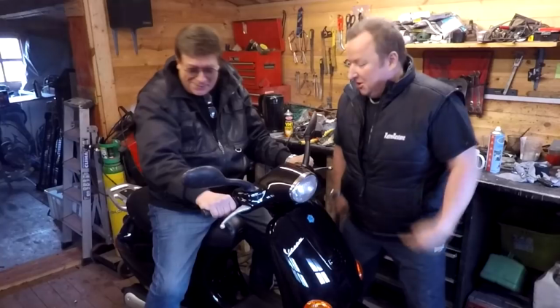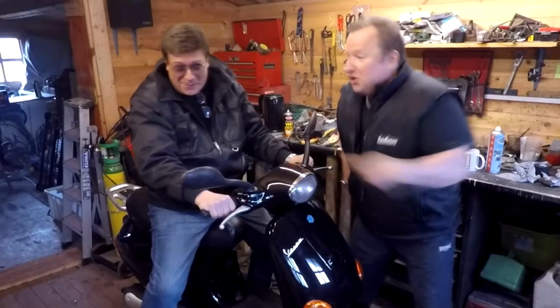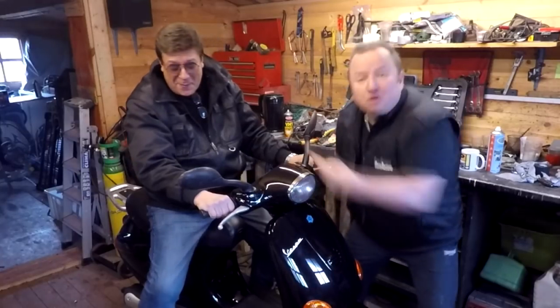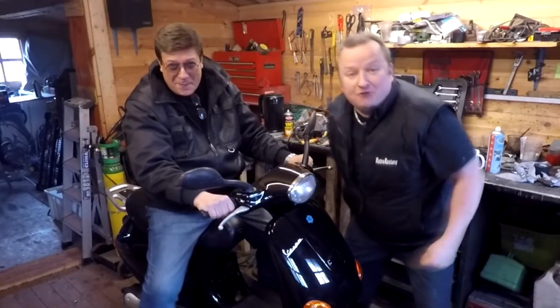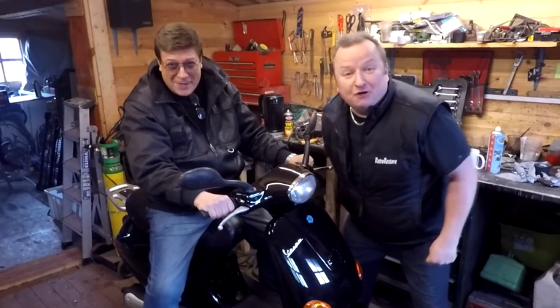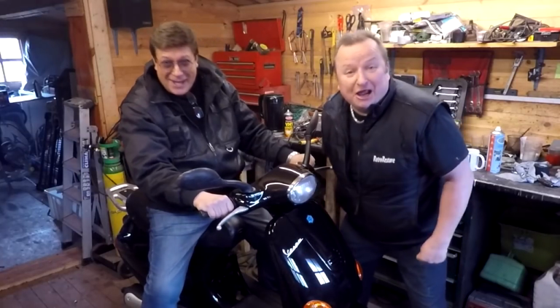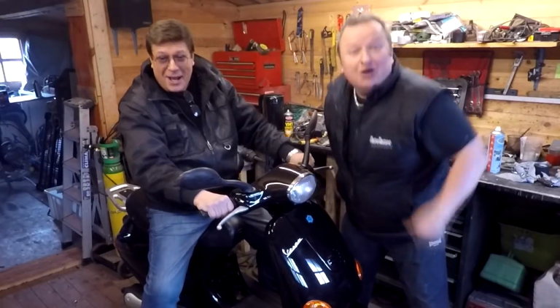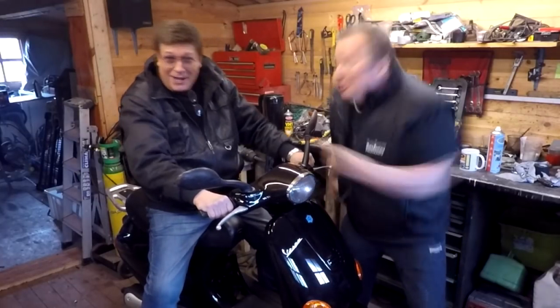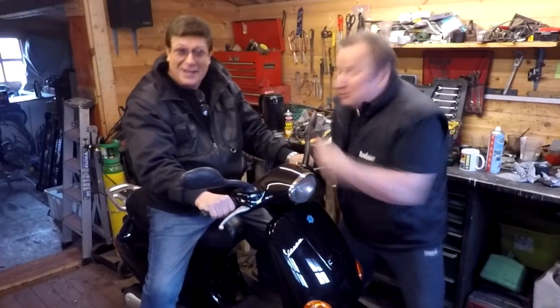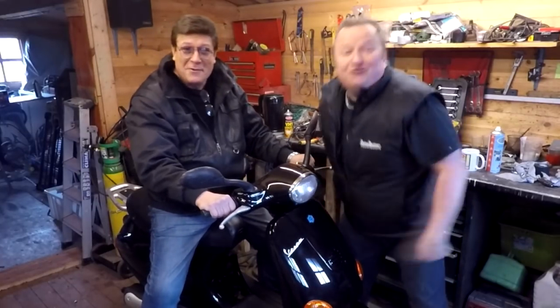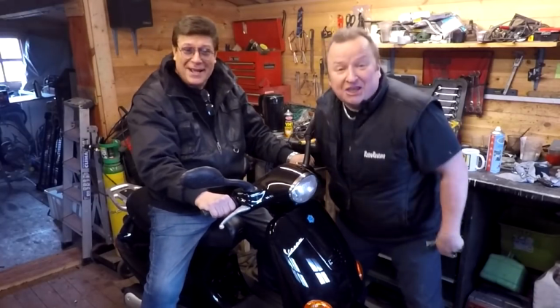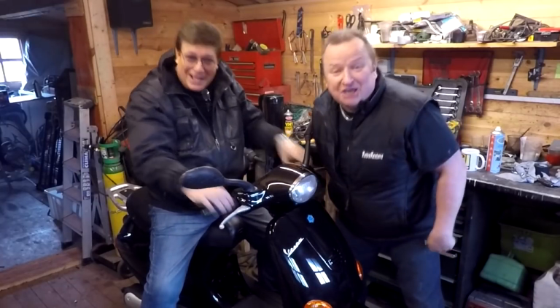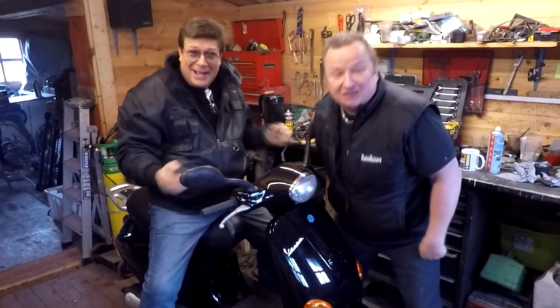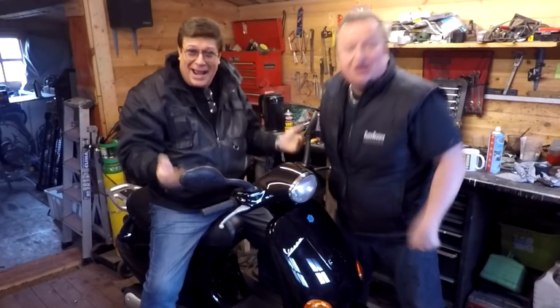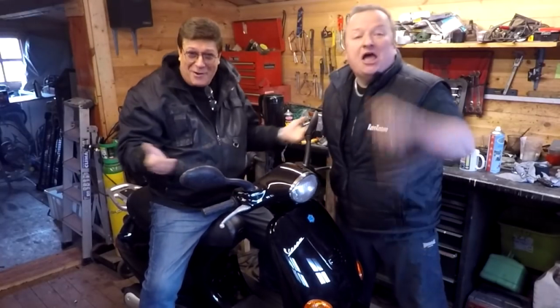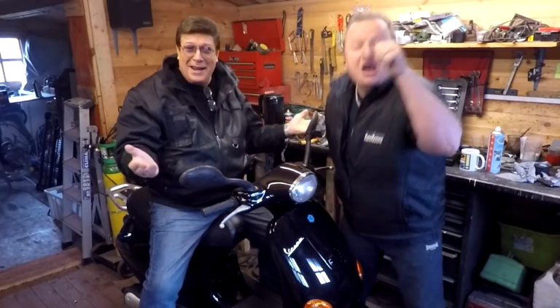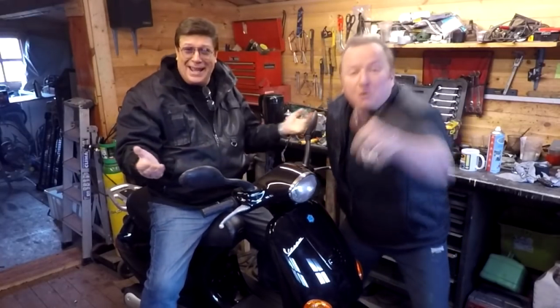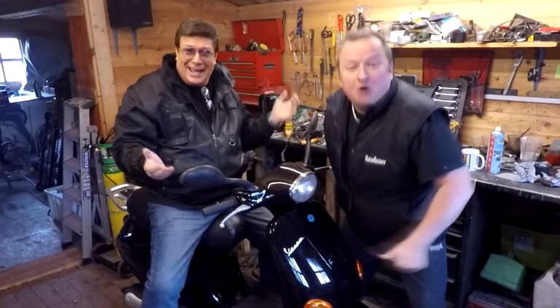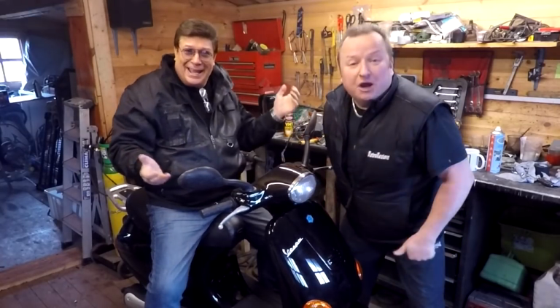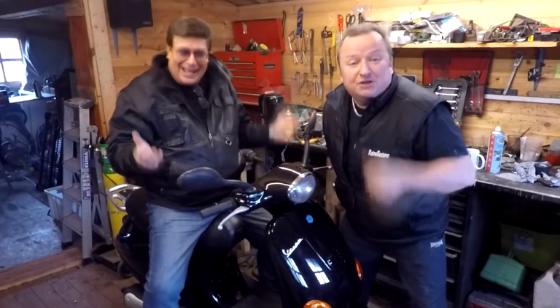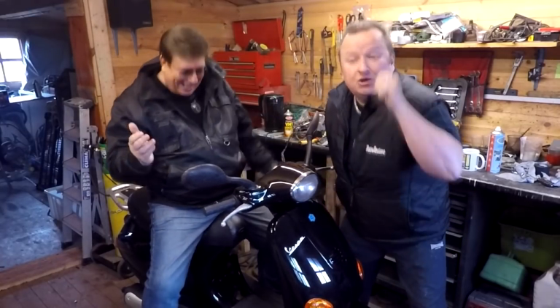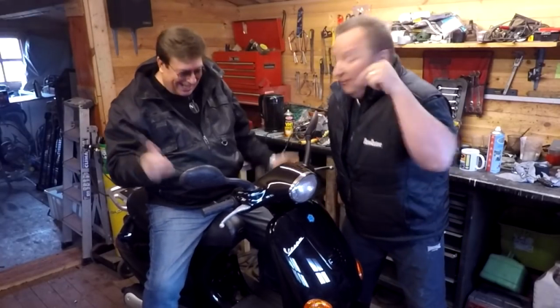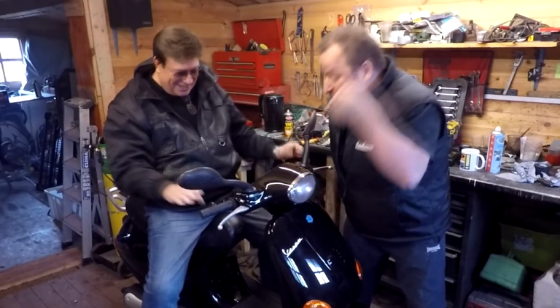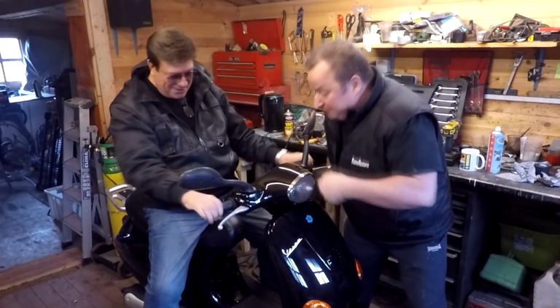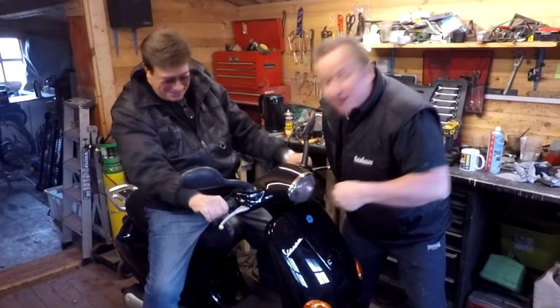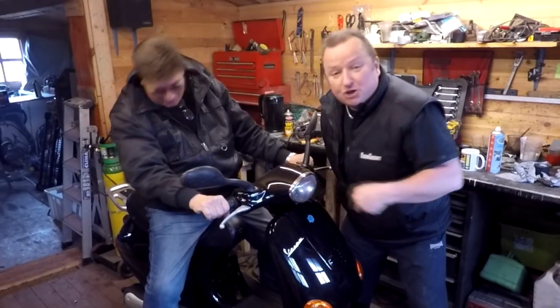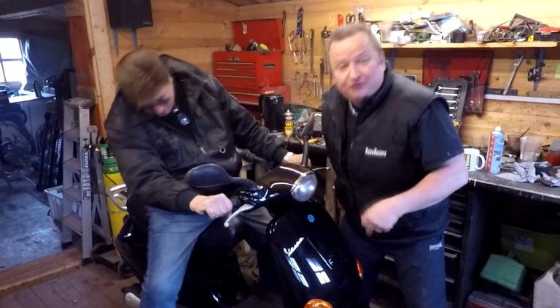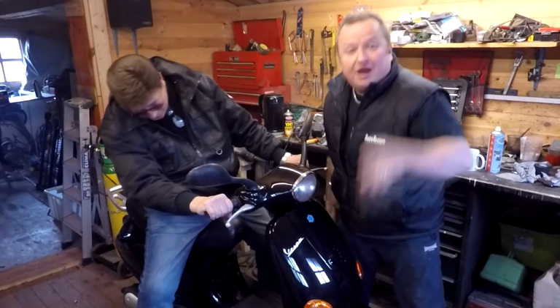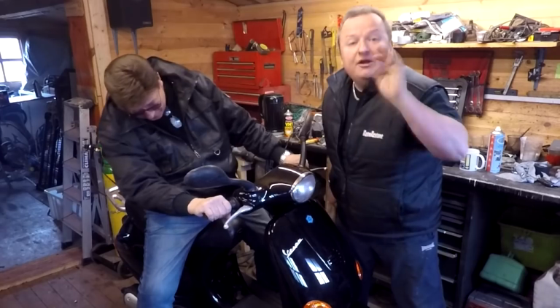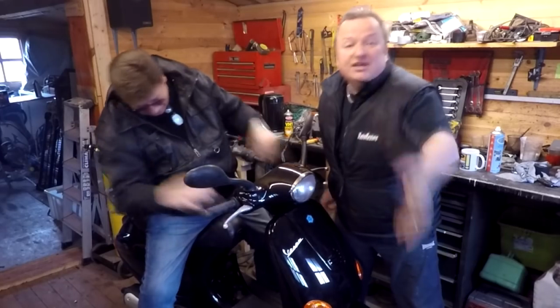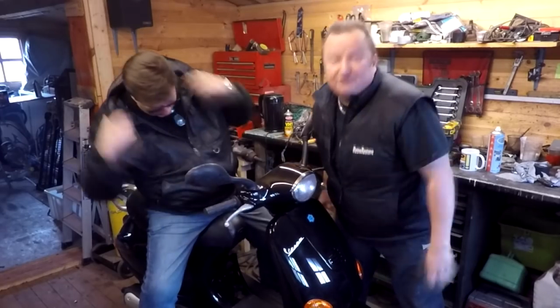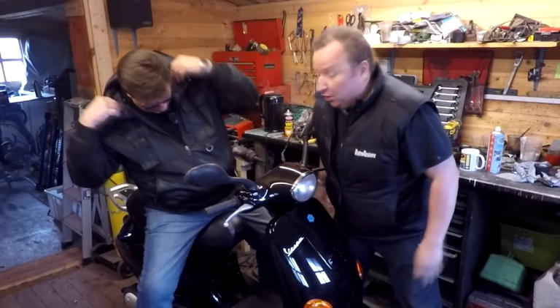Knight Rider — who does he think he is? Hello there! Welcome, this is not a Piaggio video, it's a vlog.